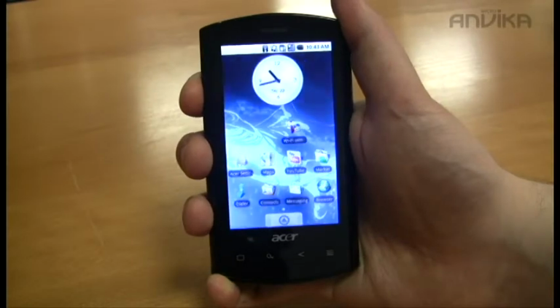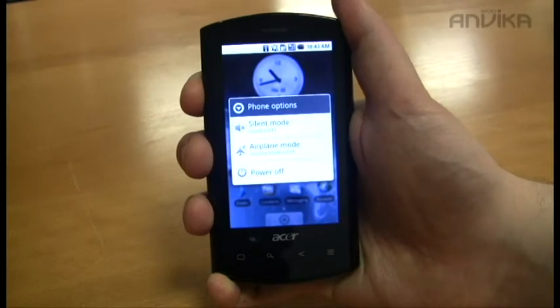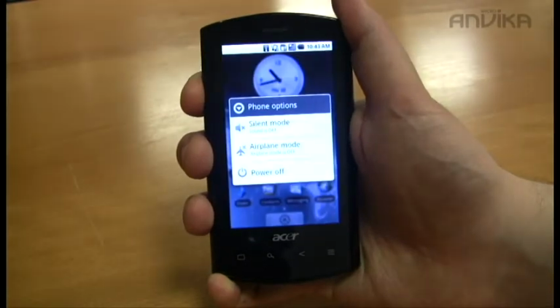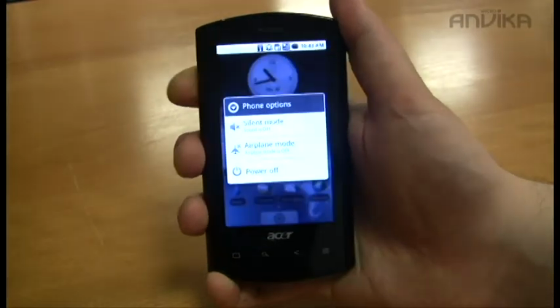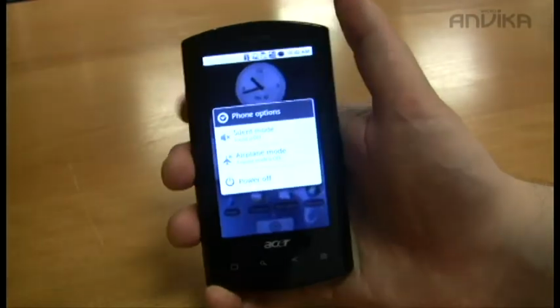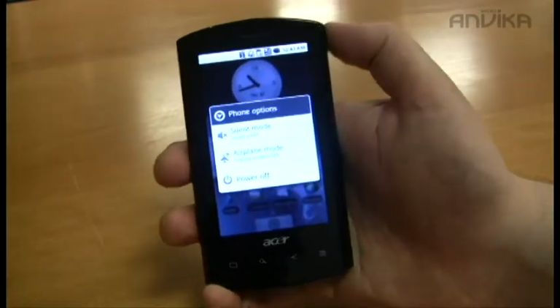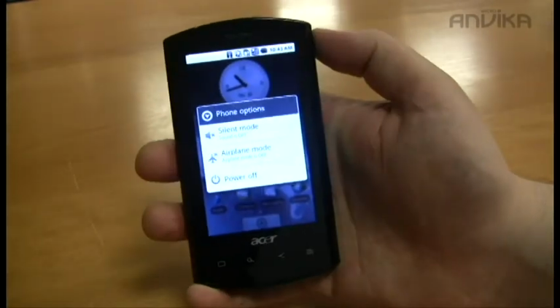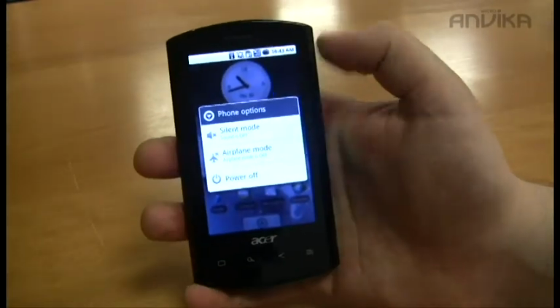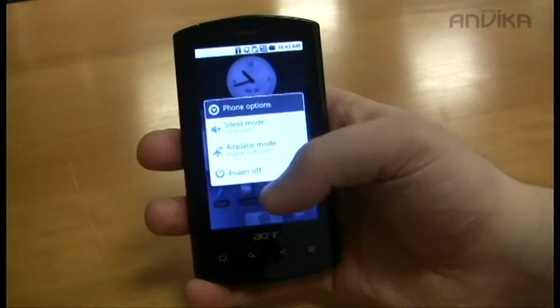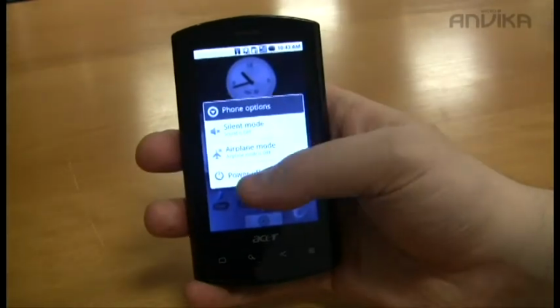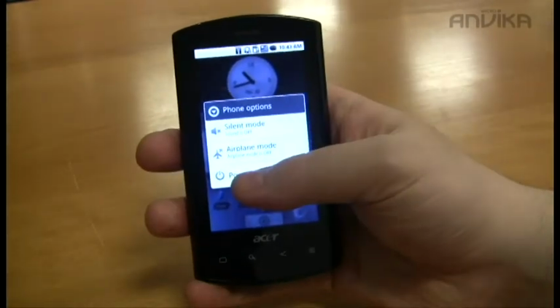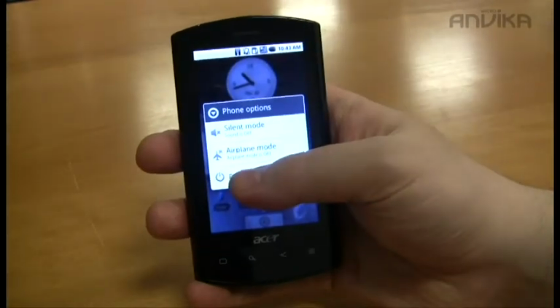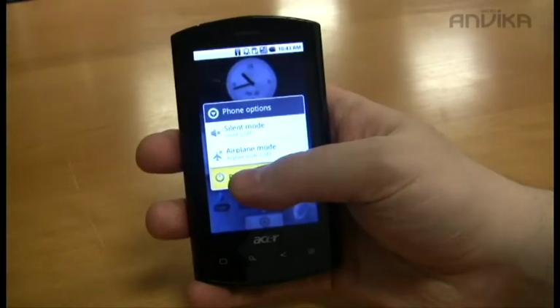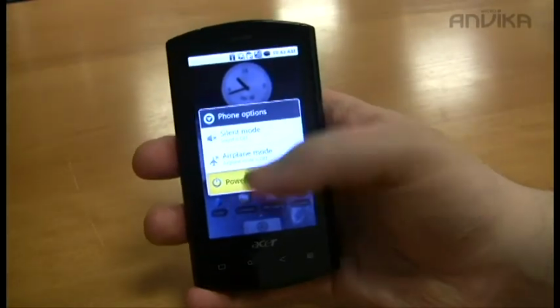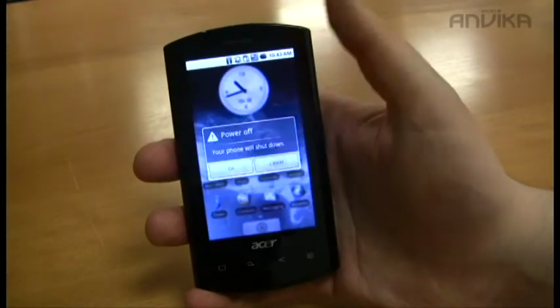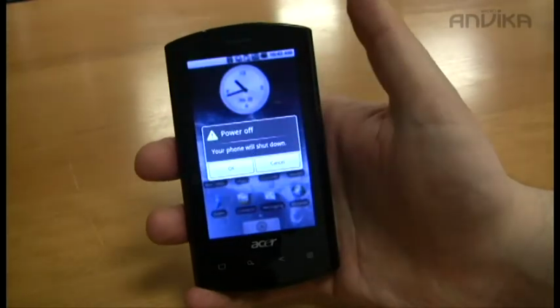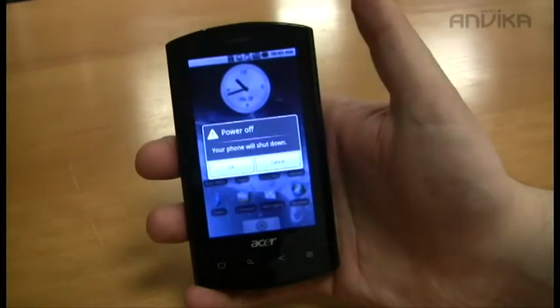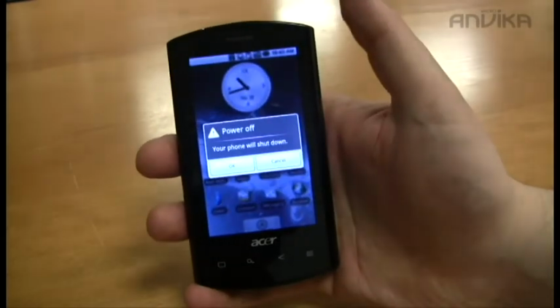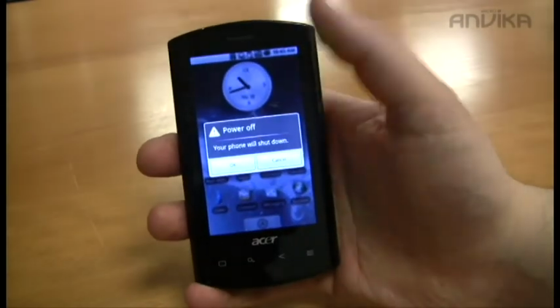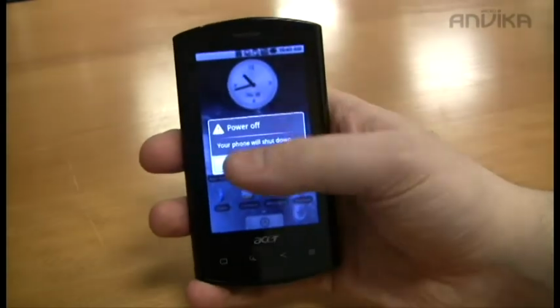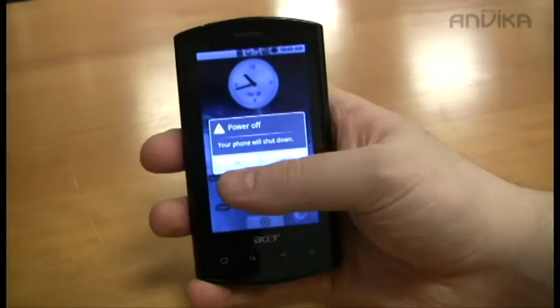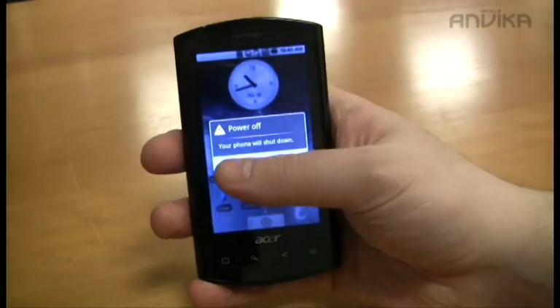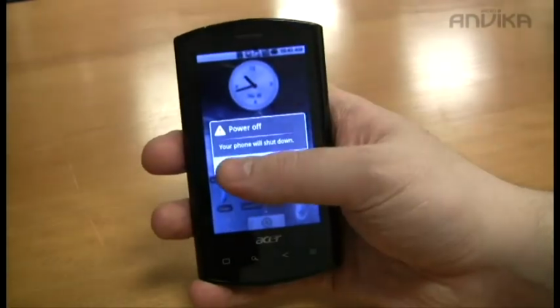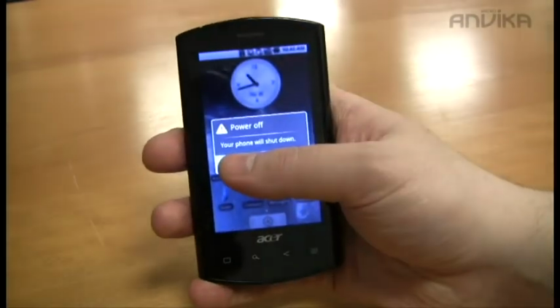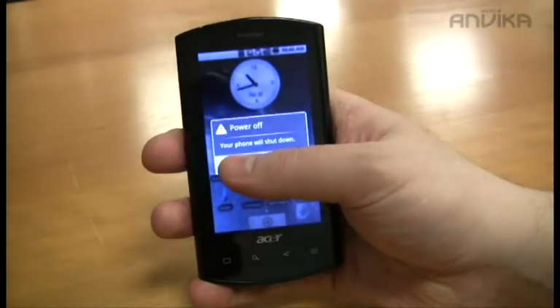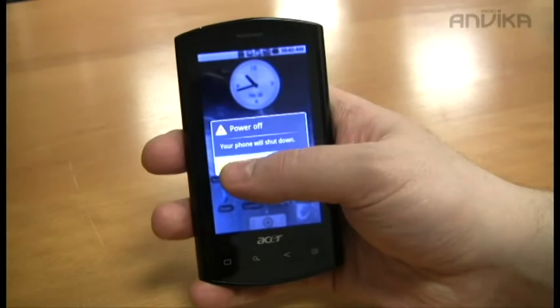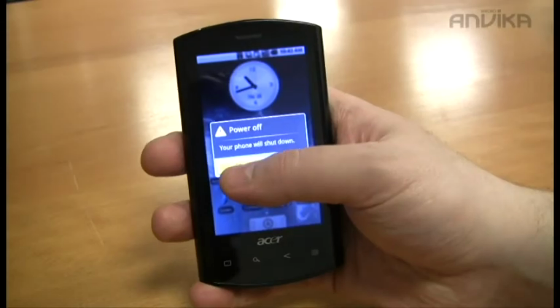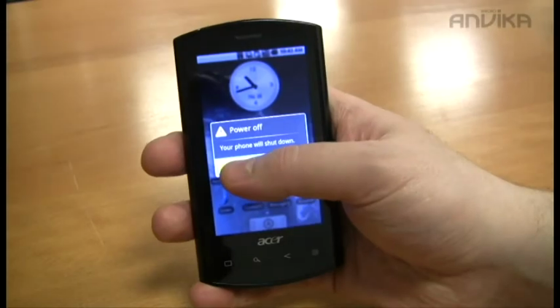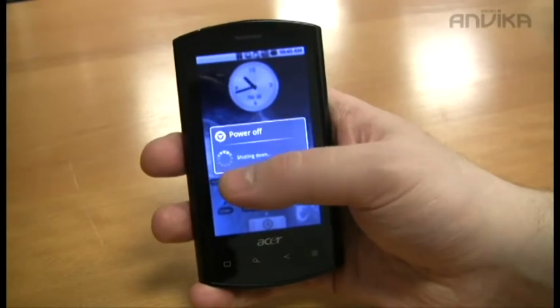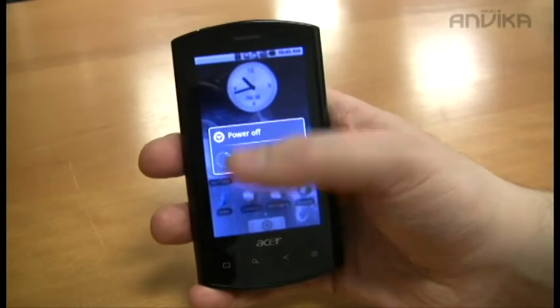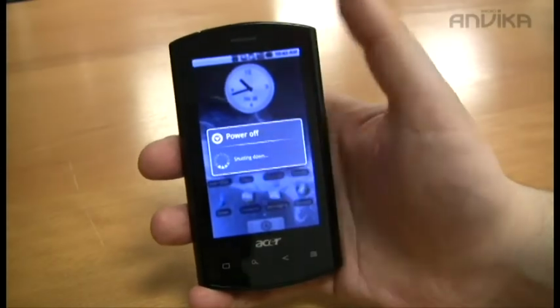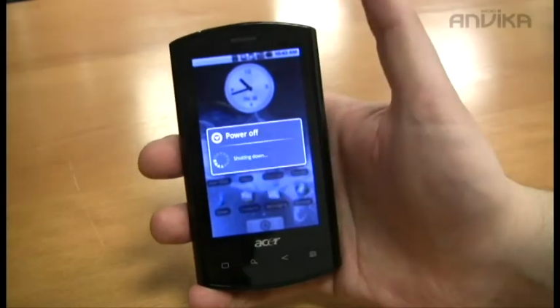That was the preview for the Acer Liquid. Thank you for watching.